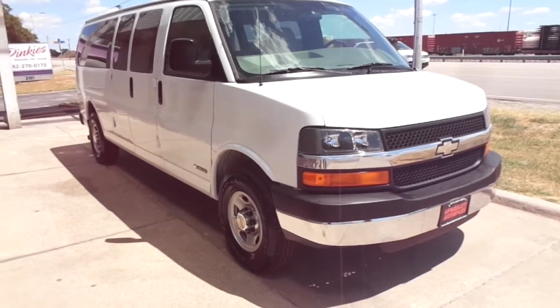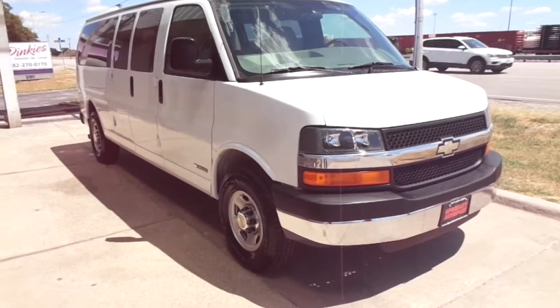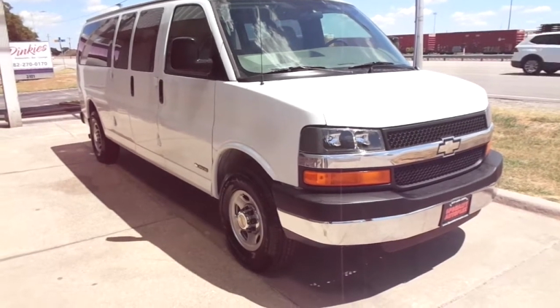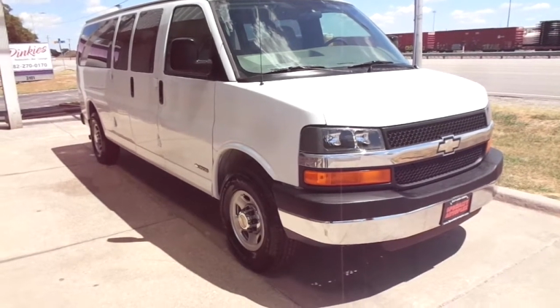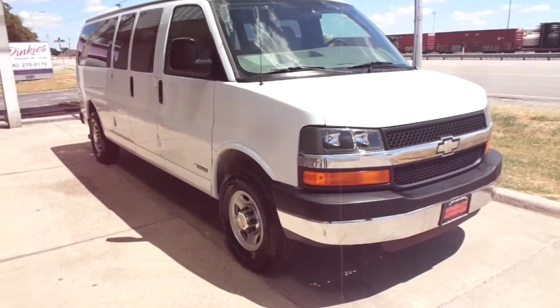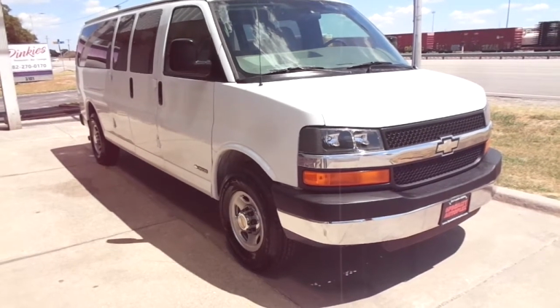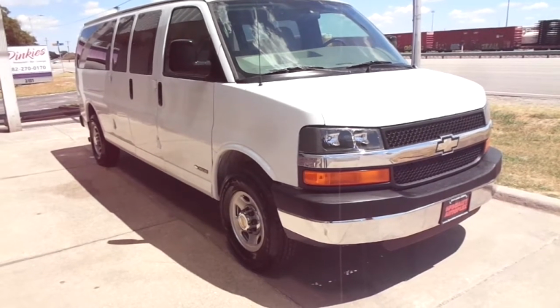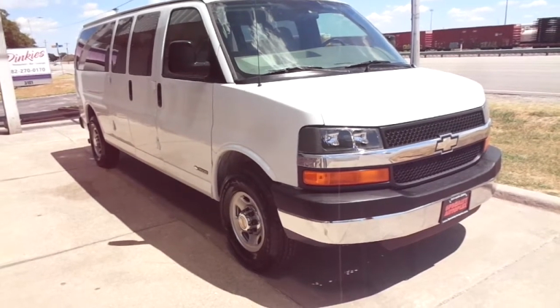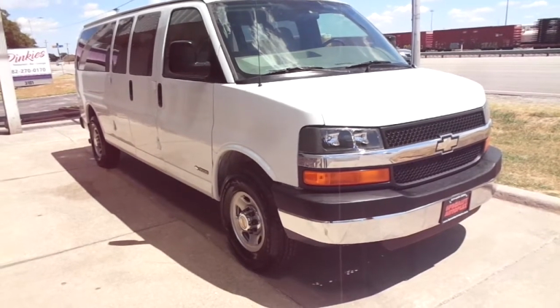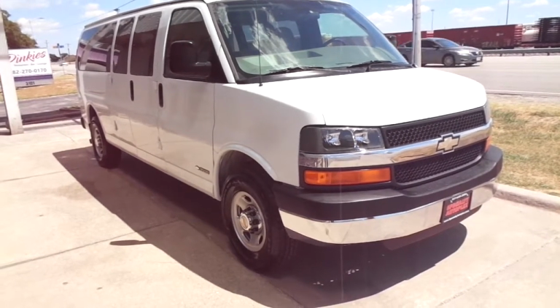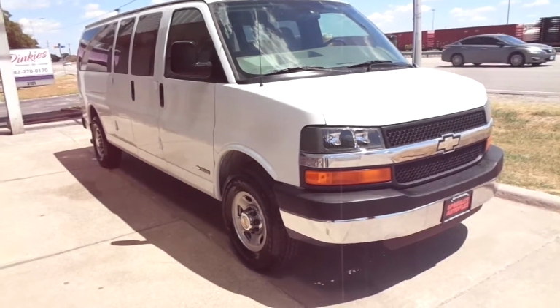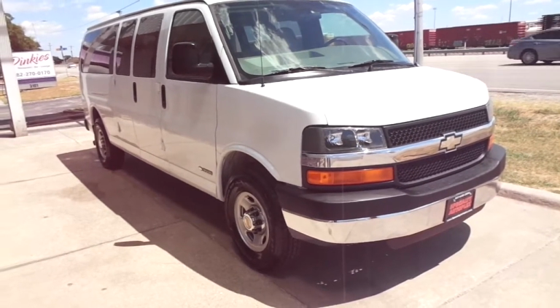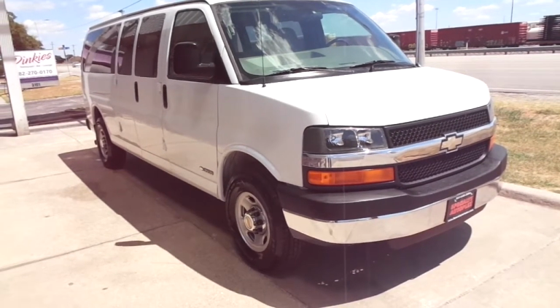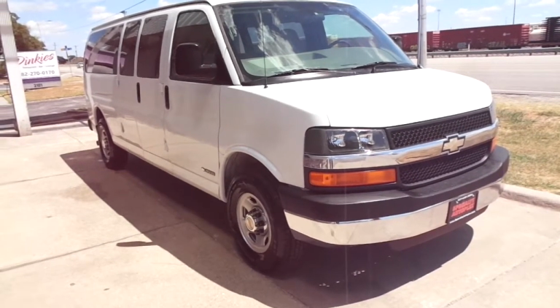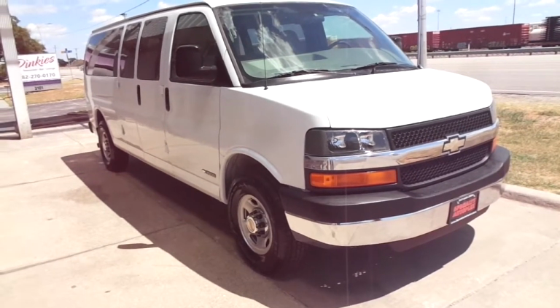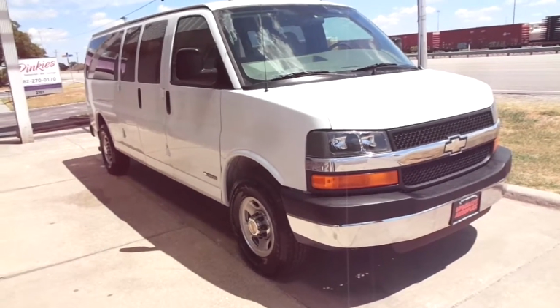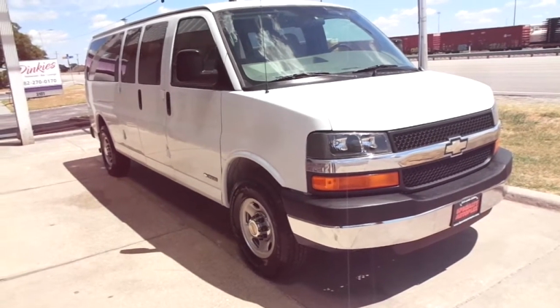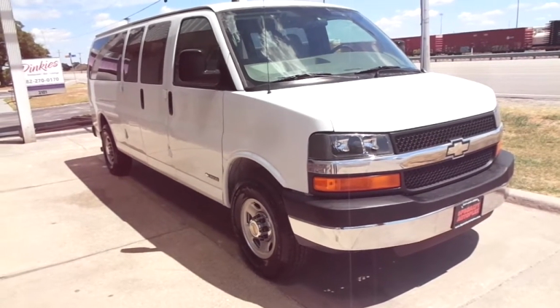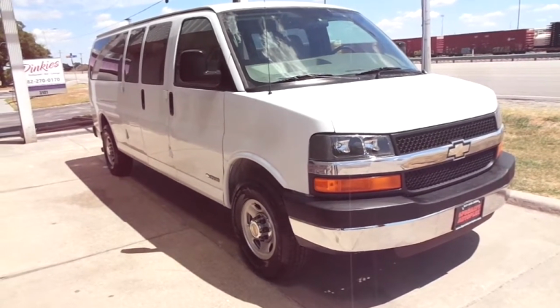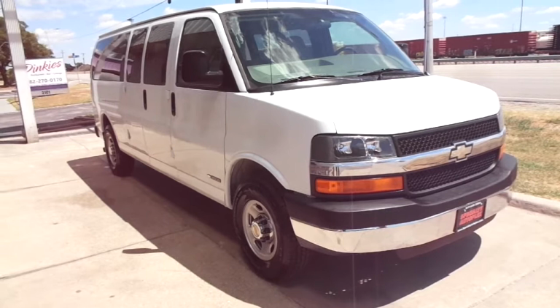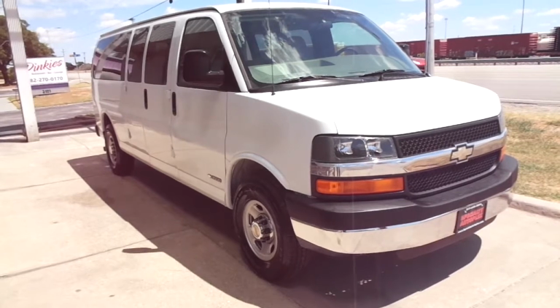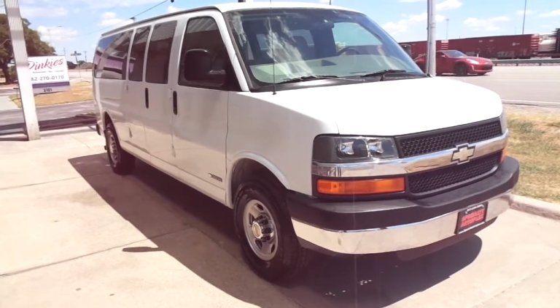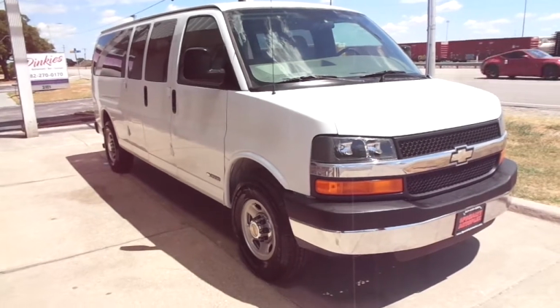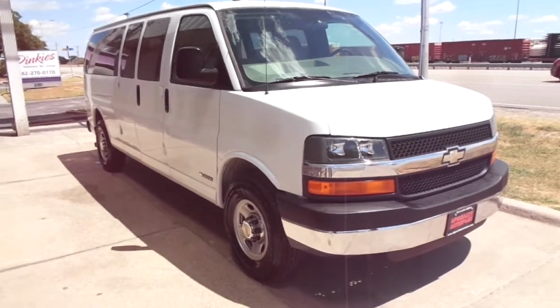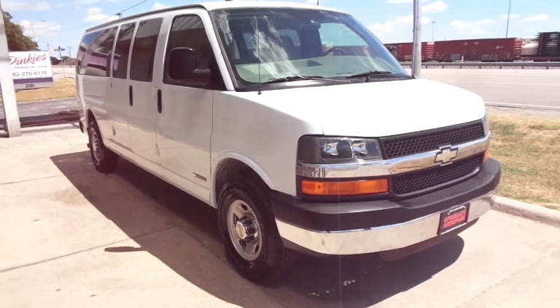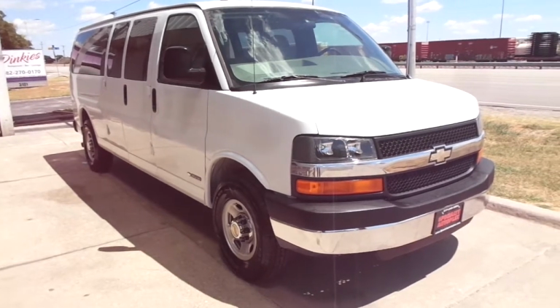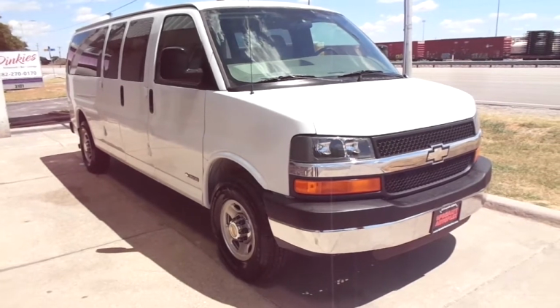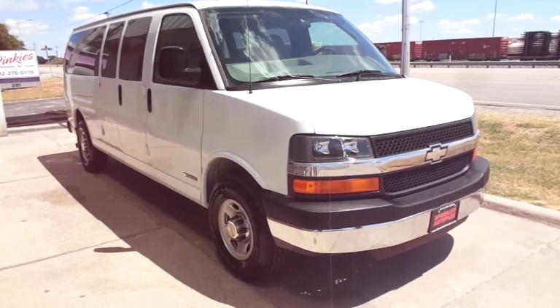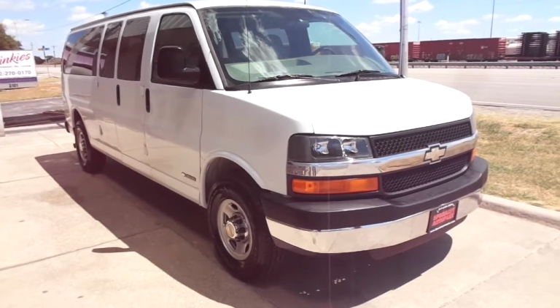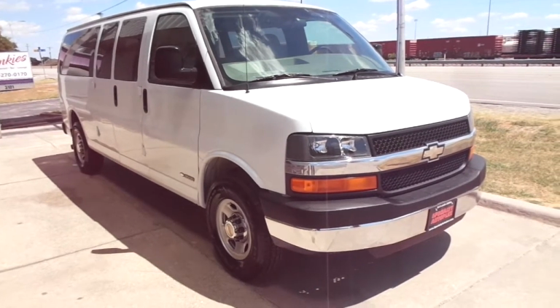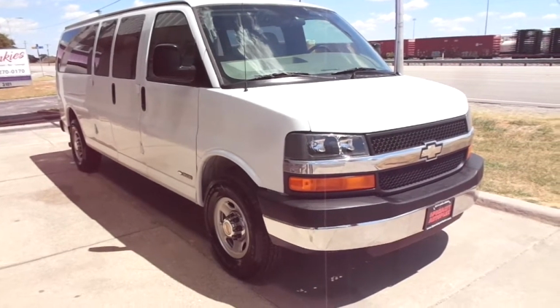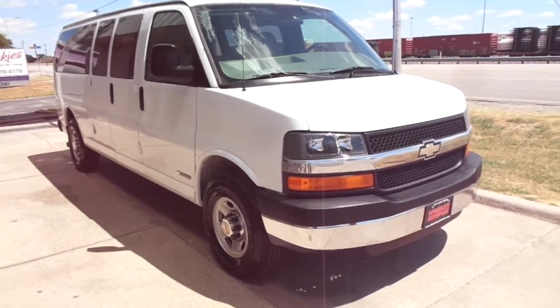Hi, this is Donnie with Specialty Autoplex in Arlington, Texas. Thank you so much for watching.